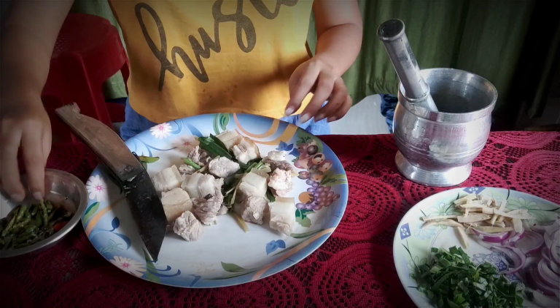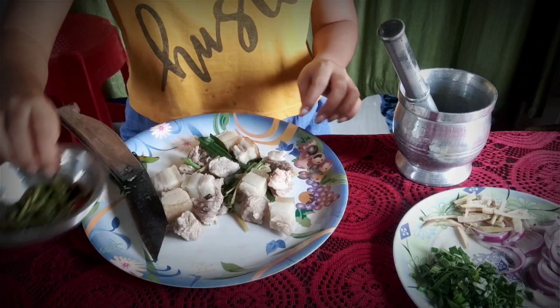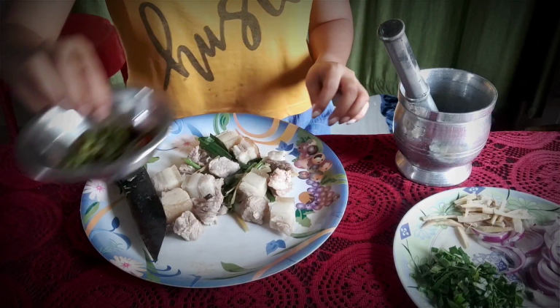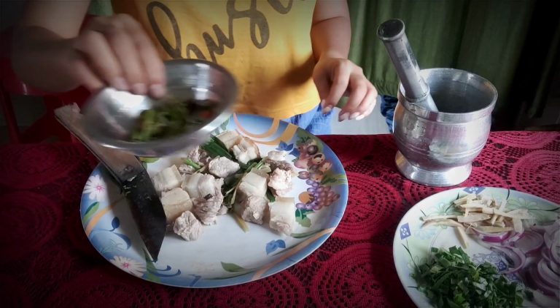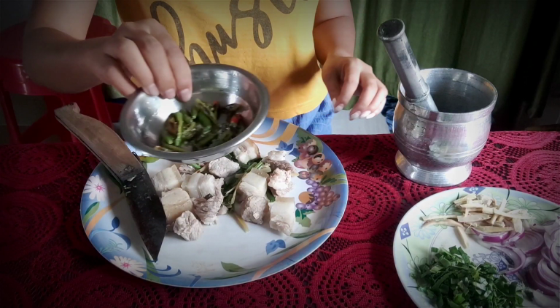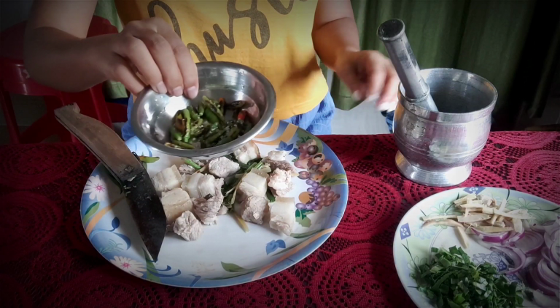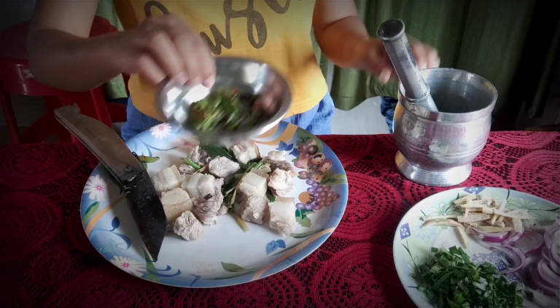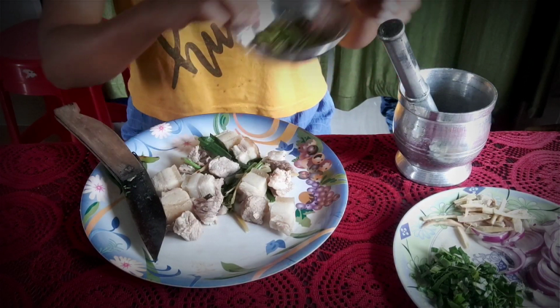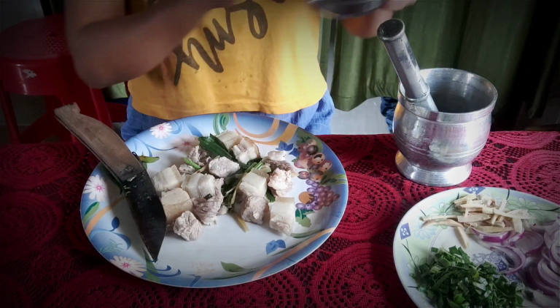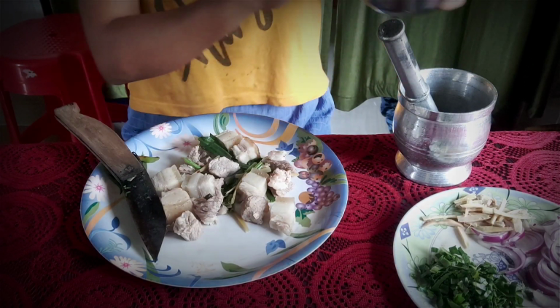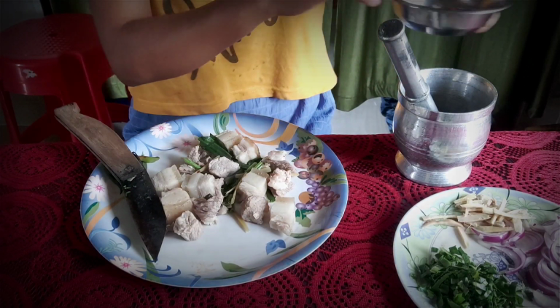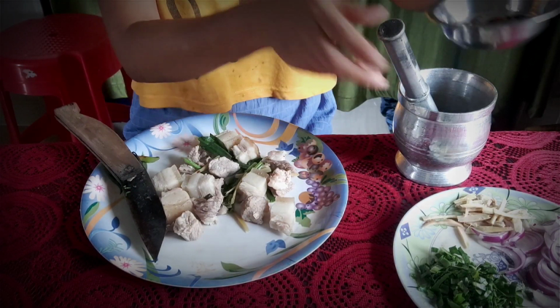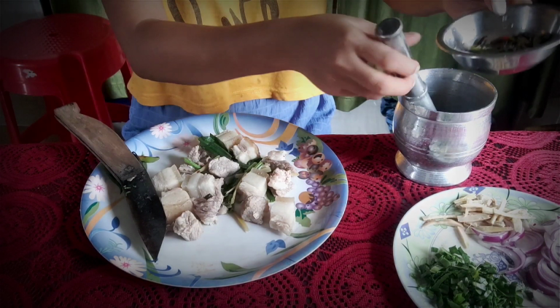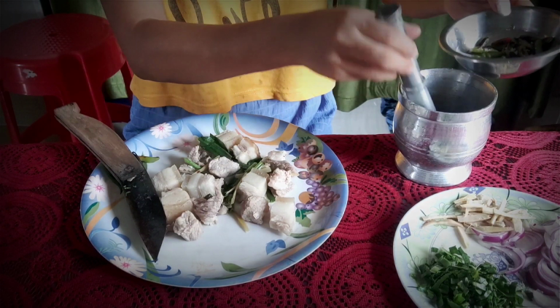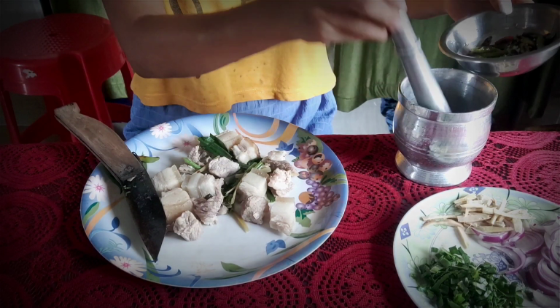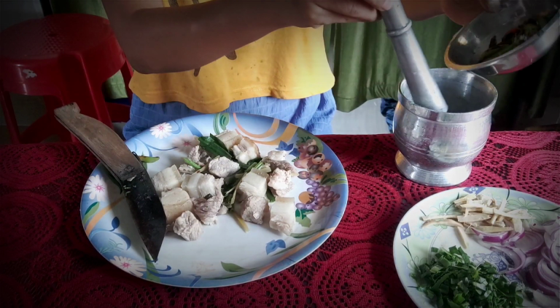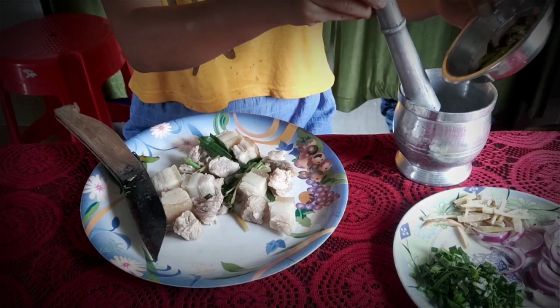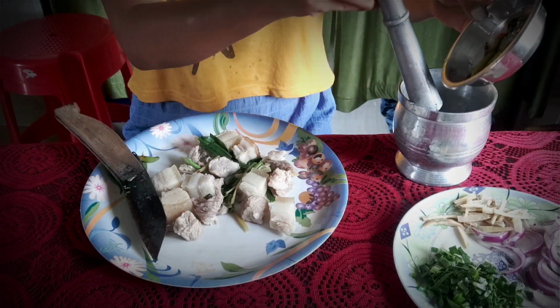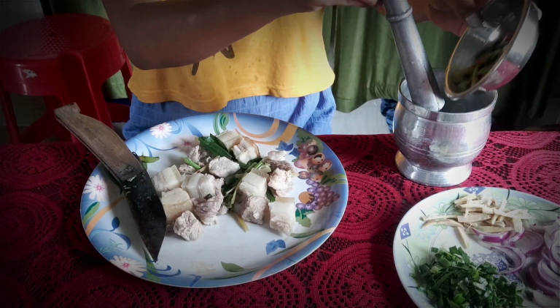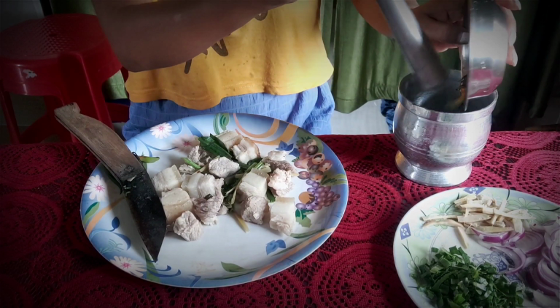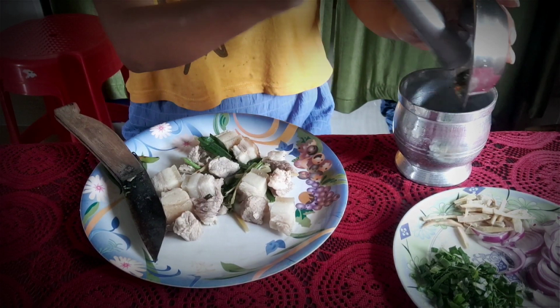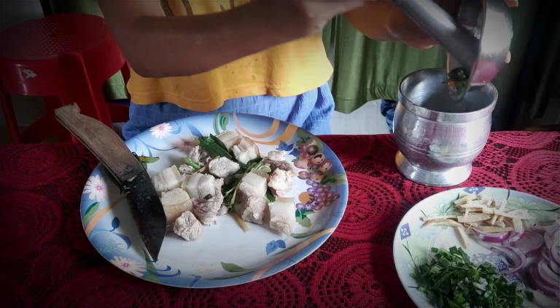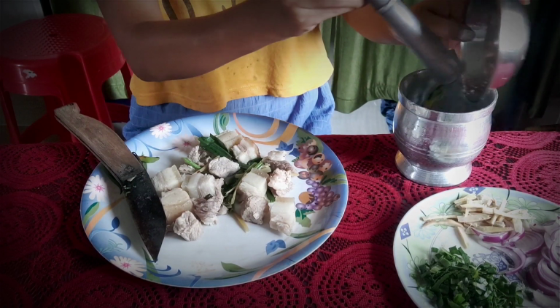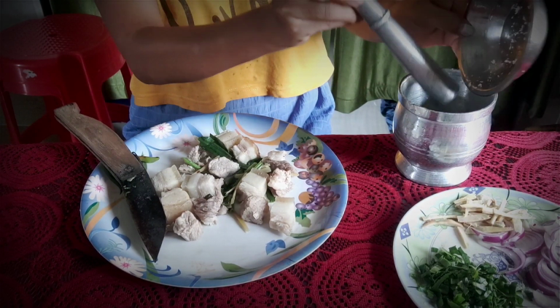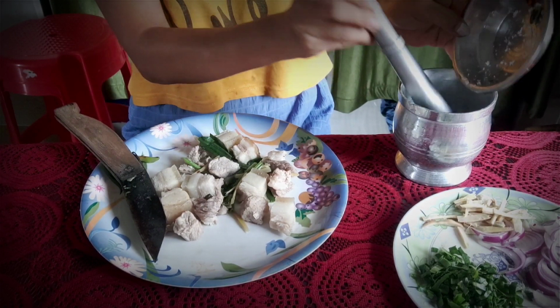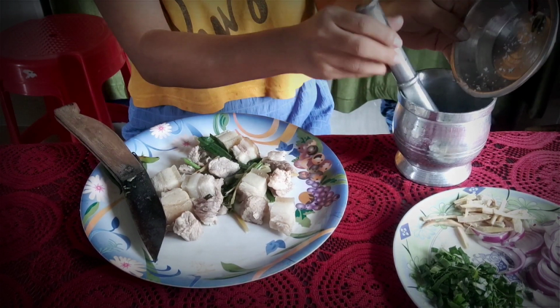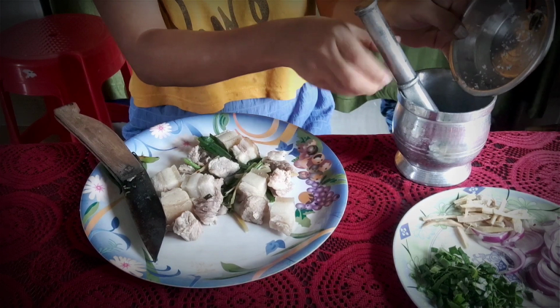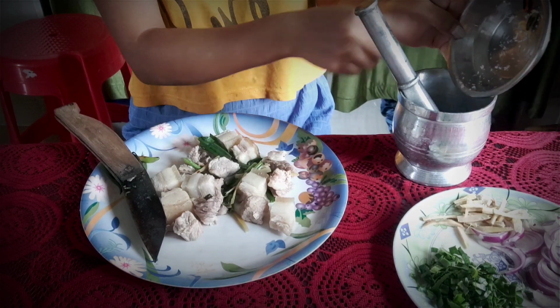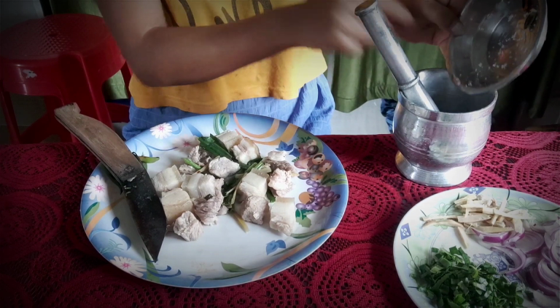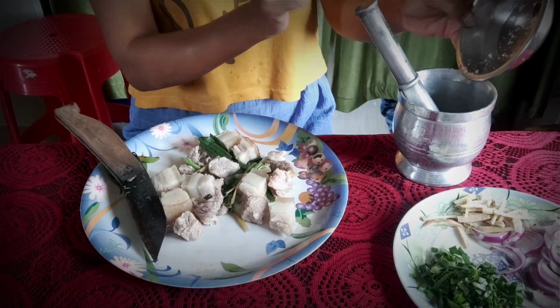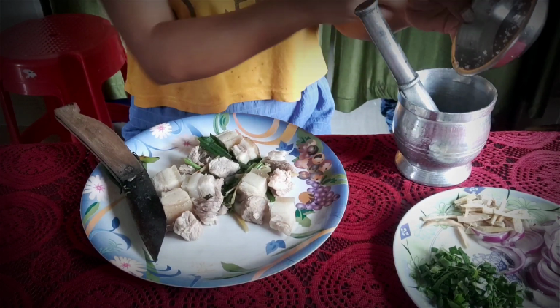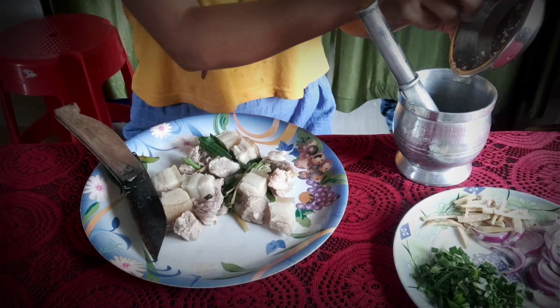This is the burnt chili — I'm going to pound it here. I already mixed salt in.